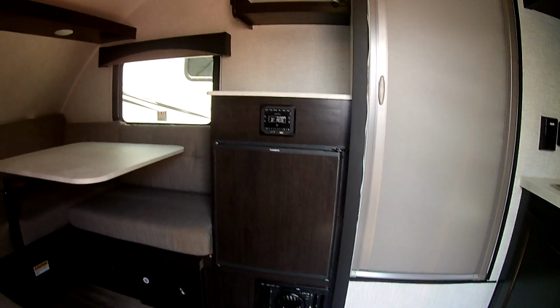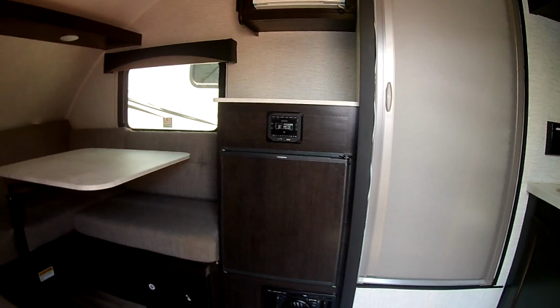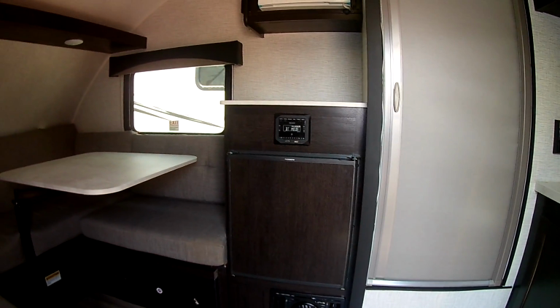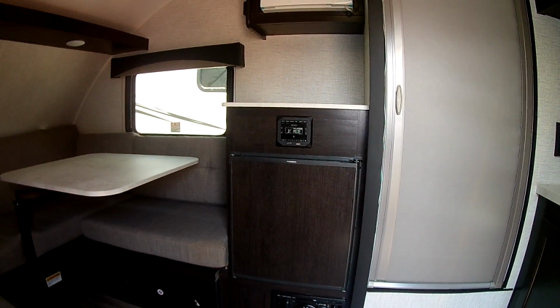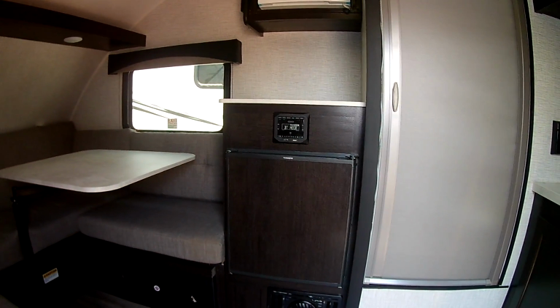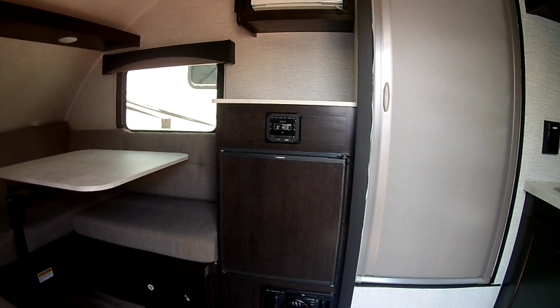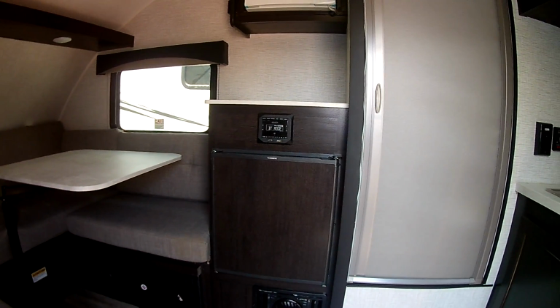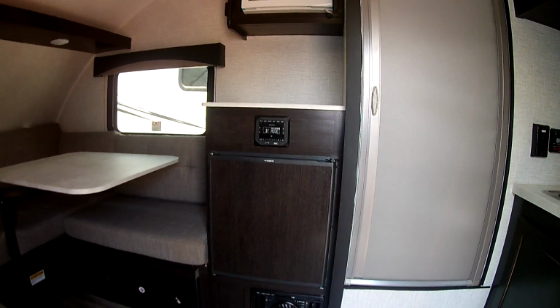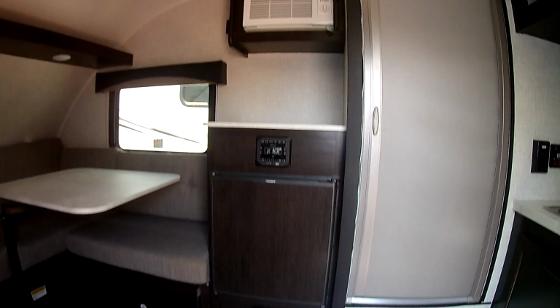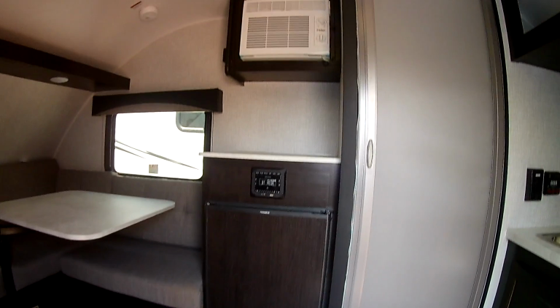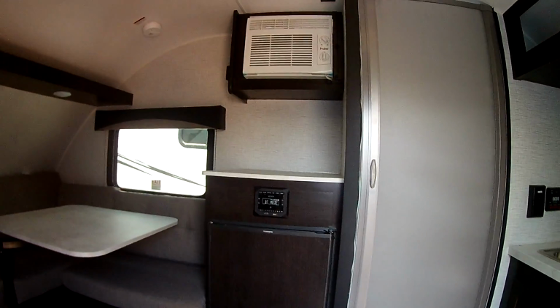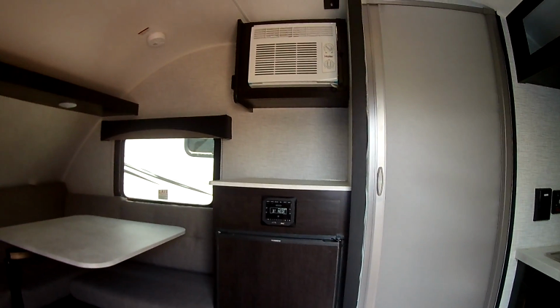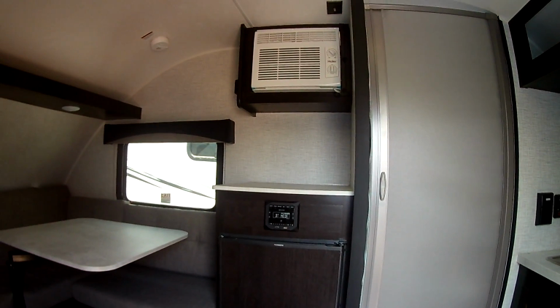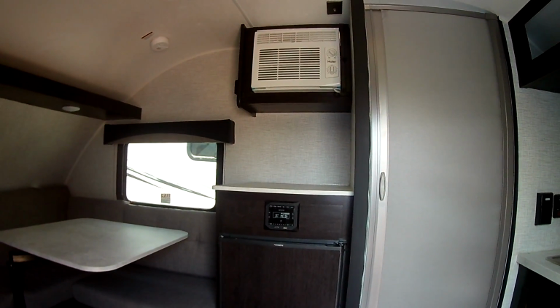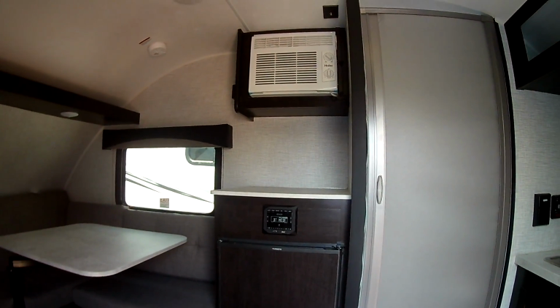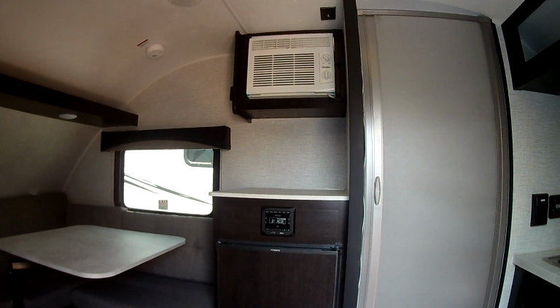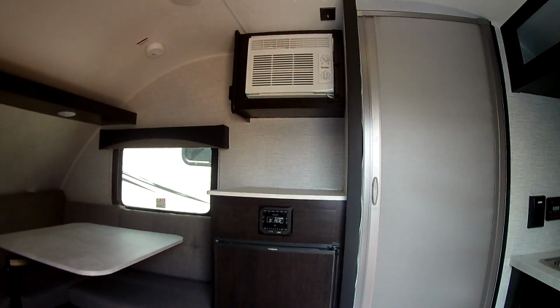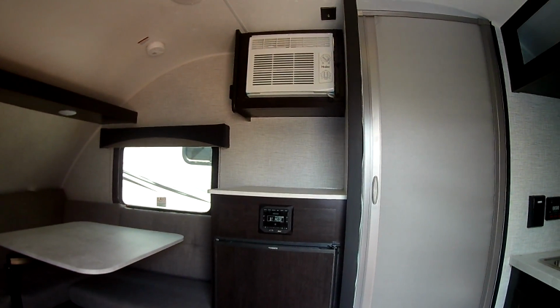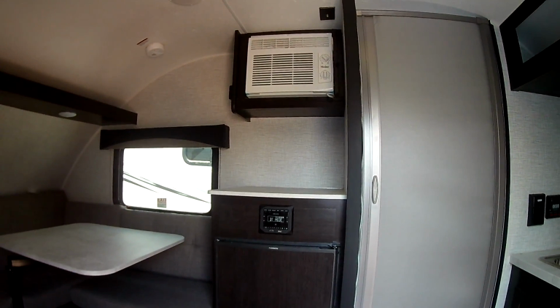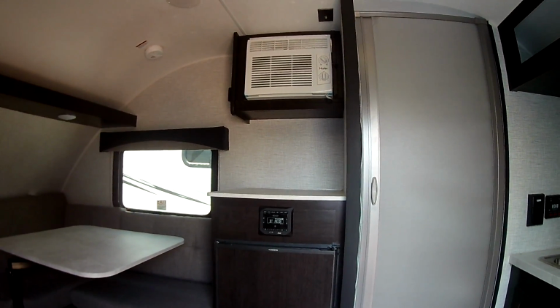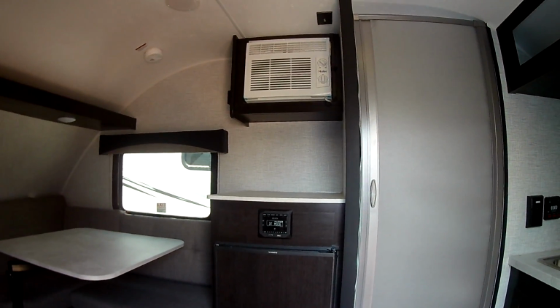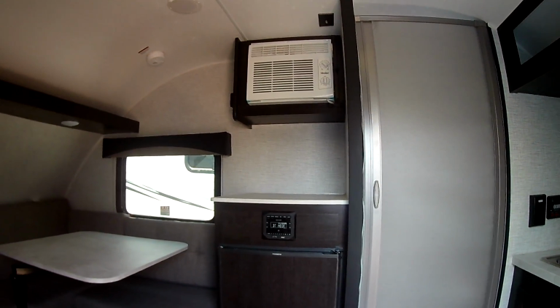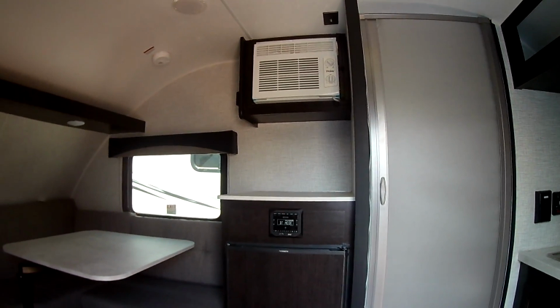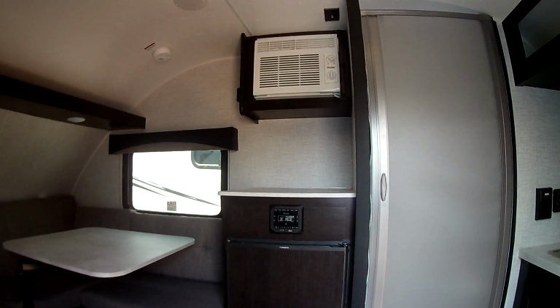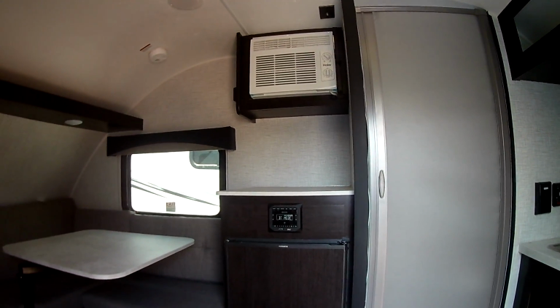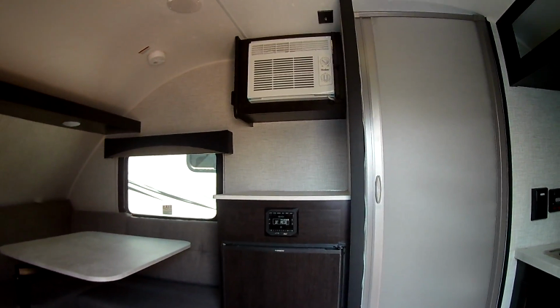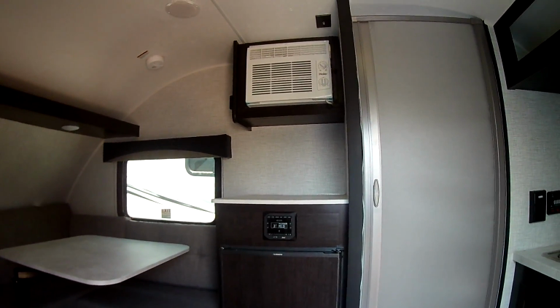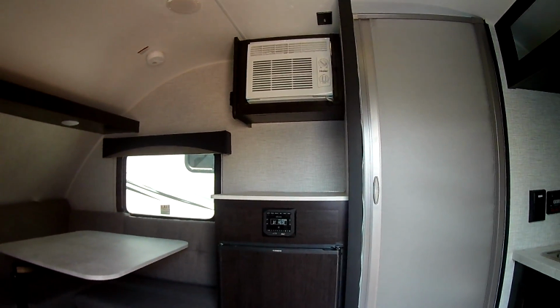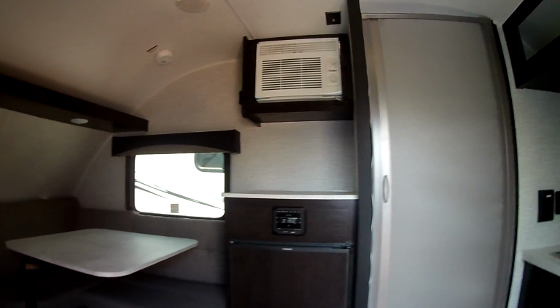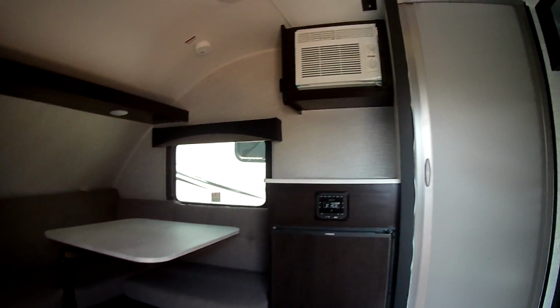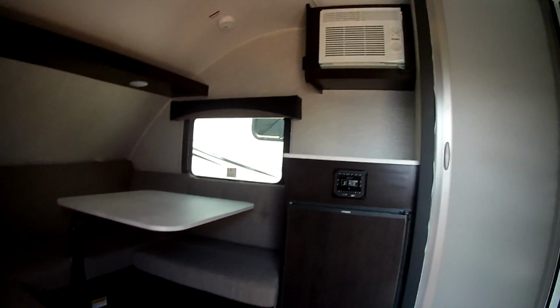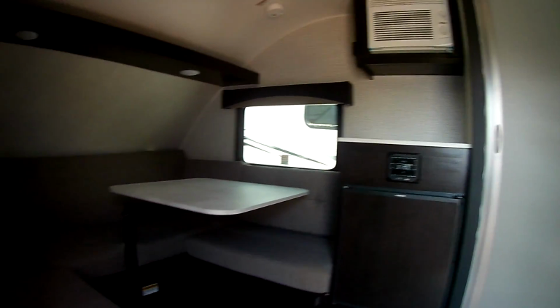There's an indoor Bluetooth stereo system and your air conditioner — that does run off 110 electrical.